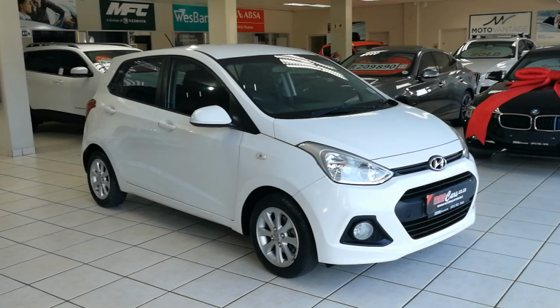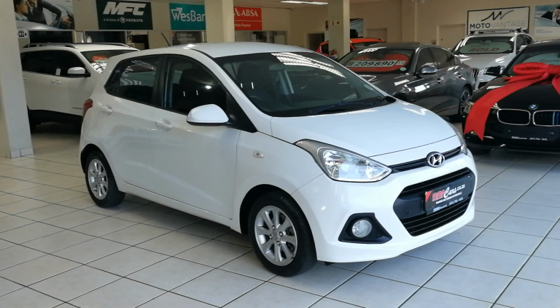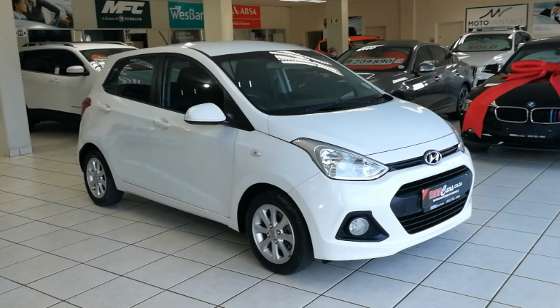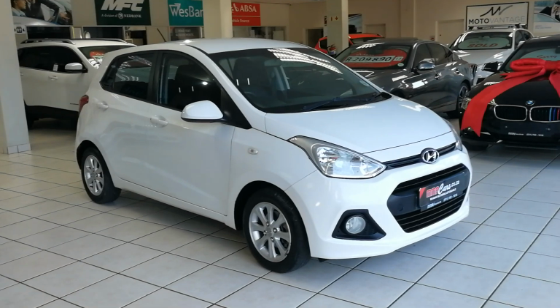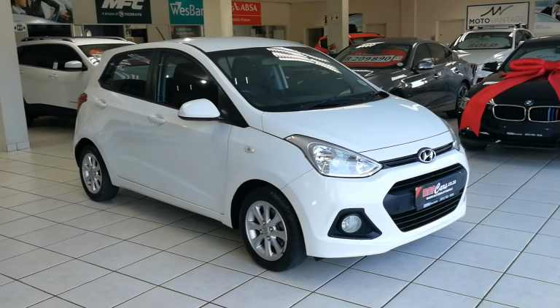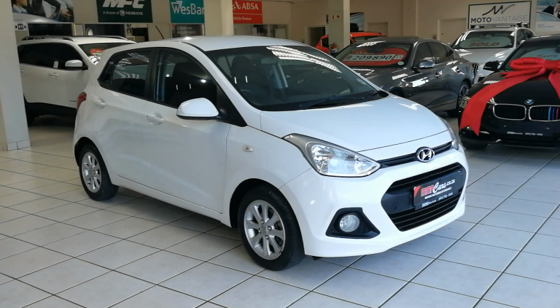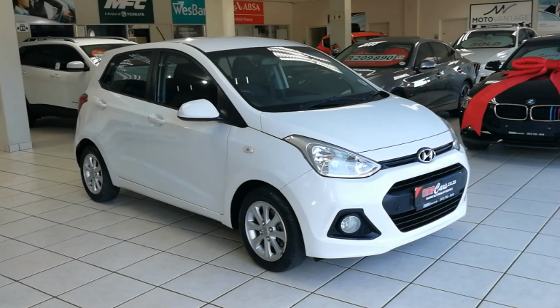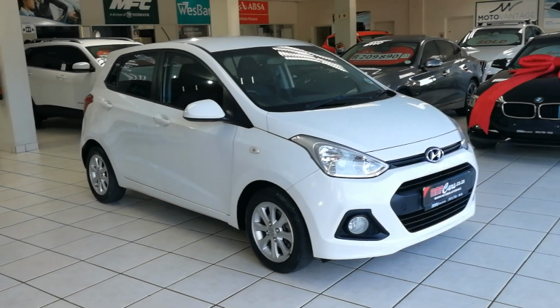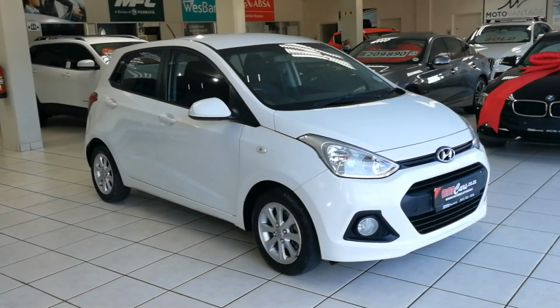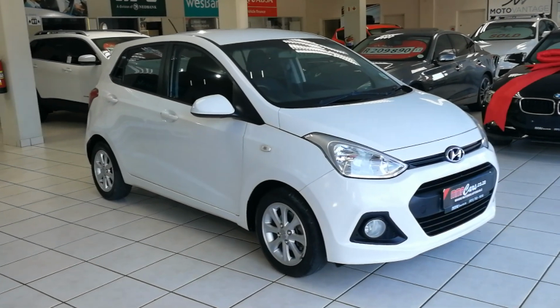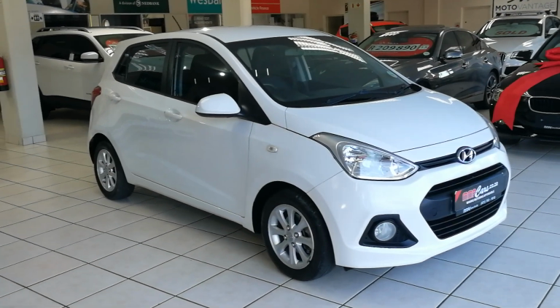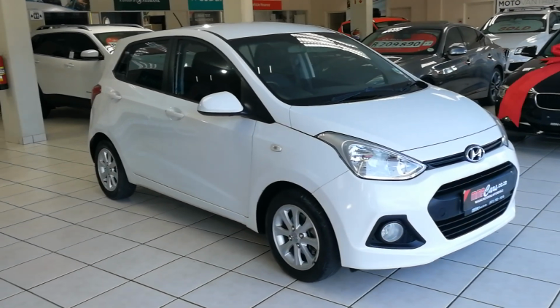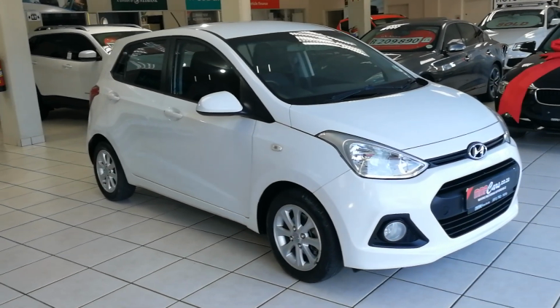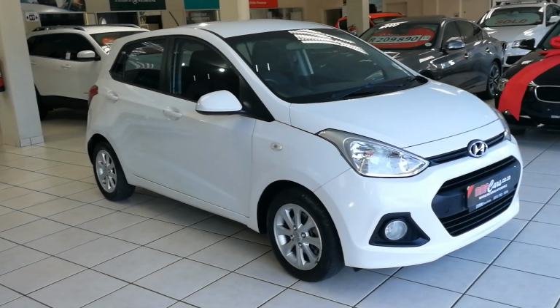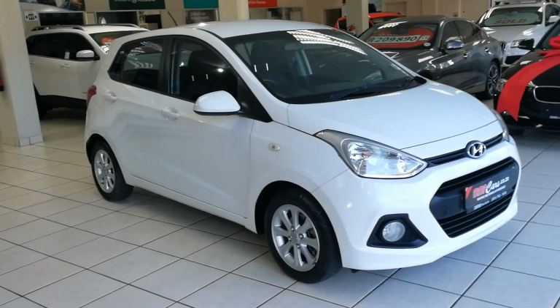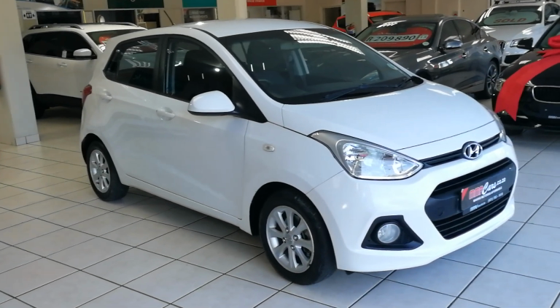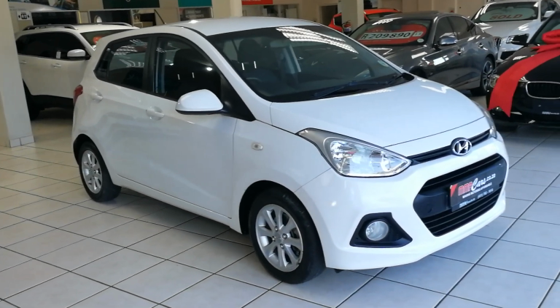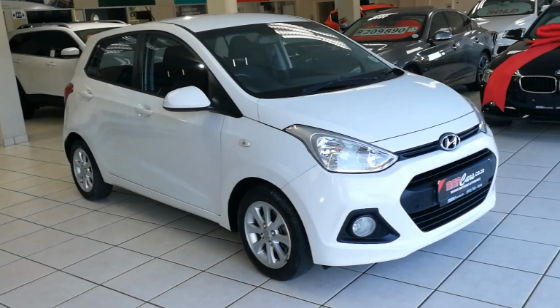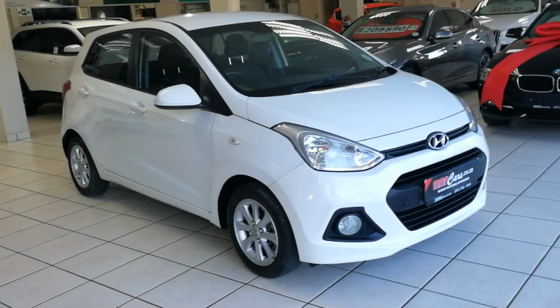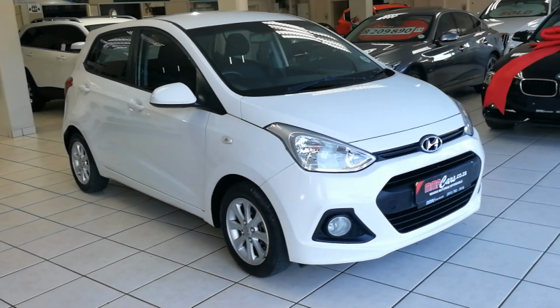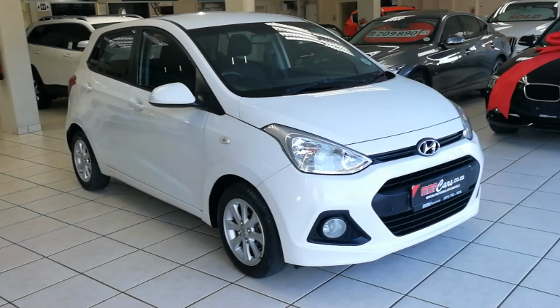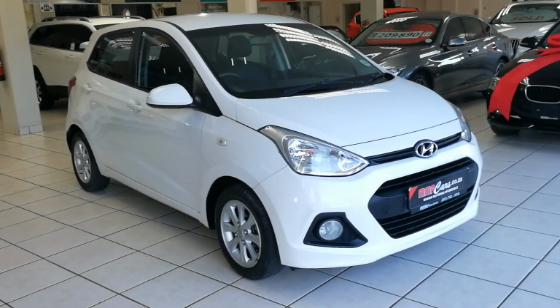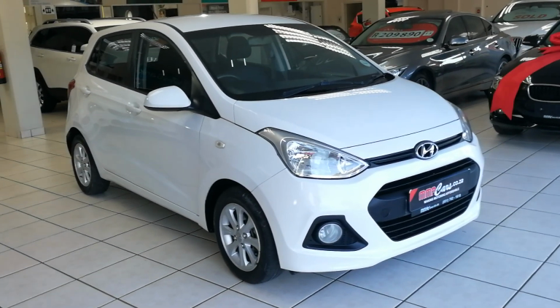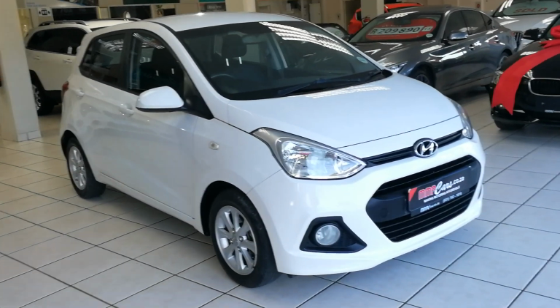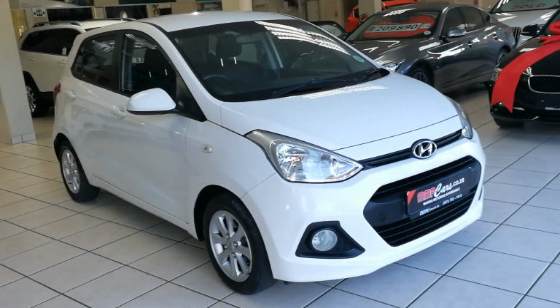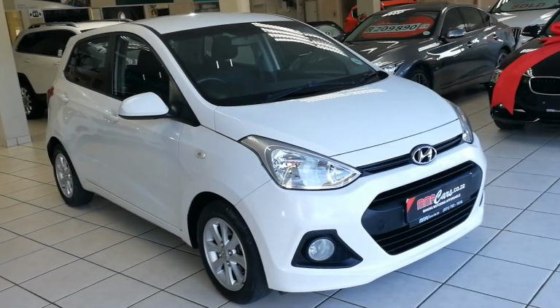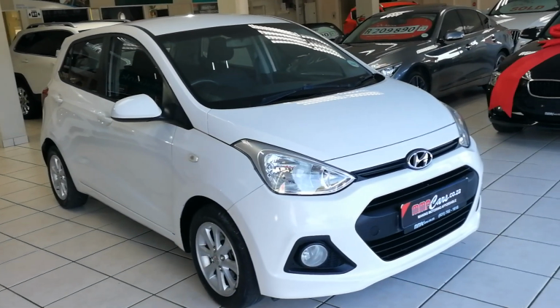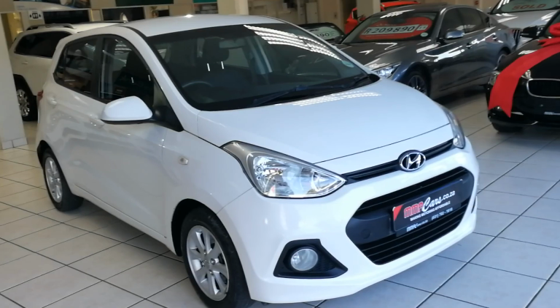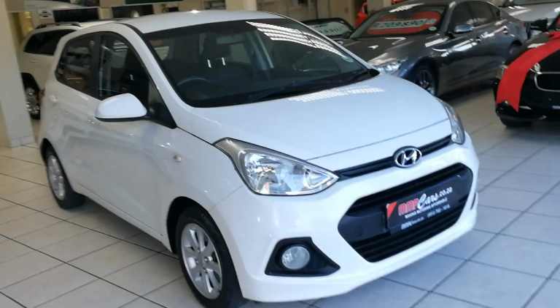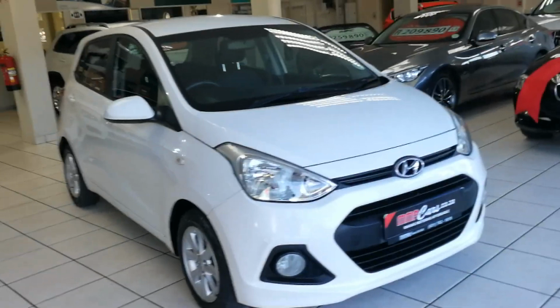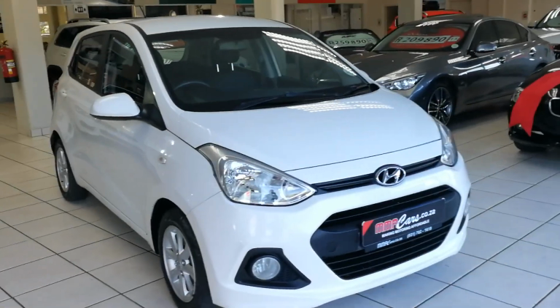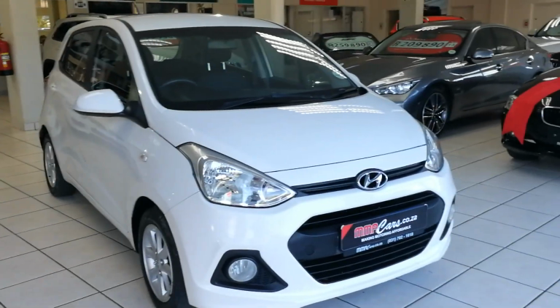Good day, I'm Mr. Ford Aramaker and today I'm going to look at the Hyundai i10 1.25 Grand Edition.